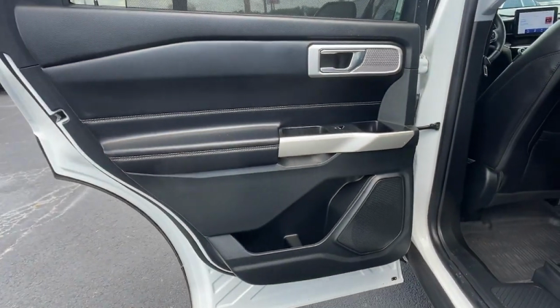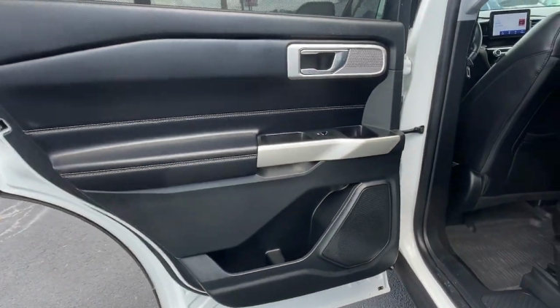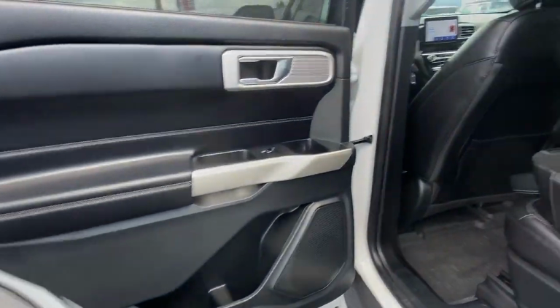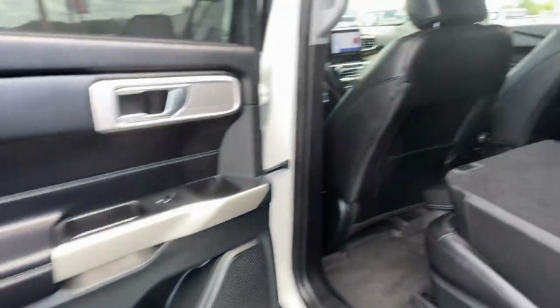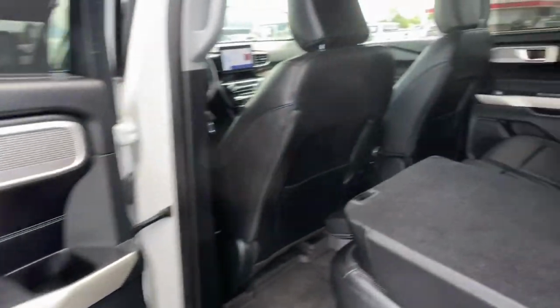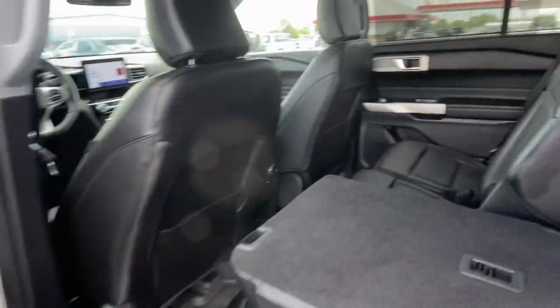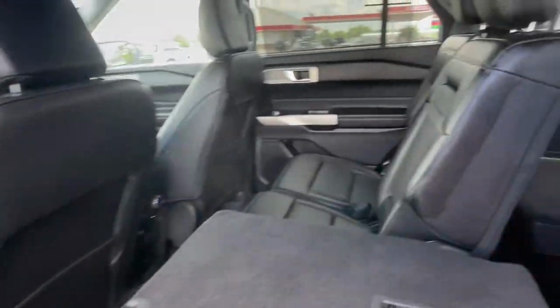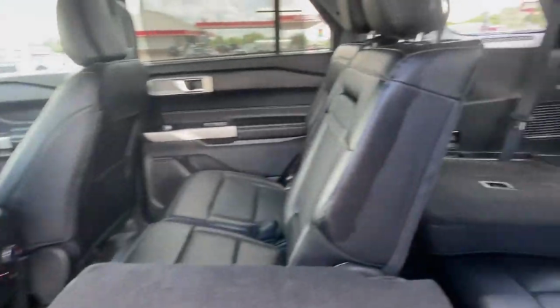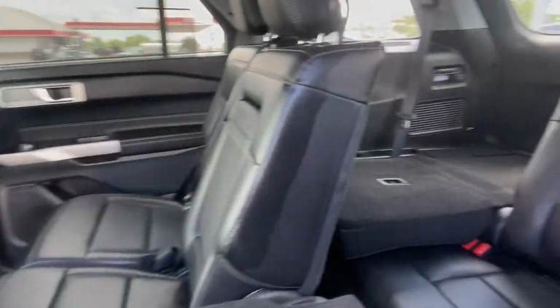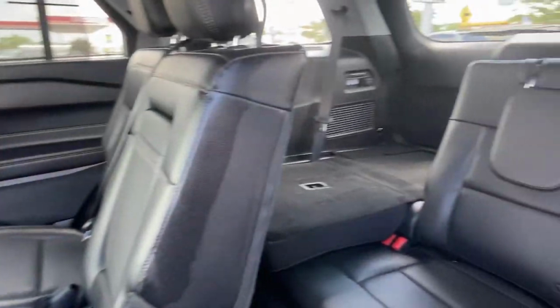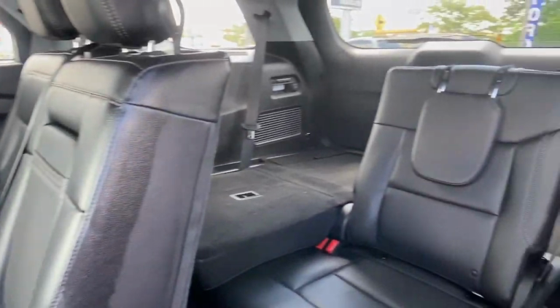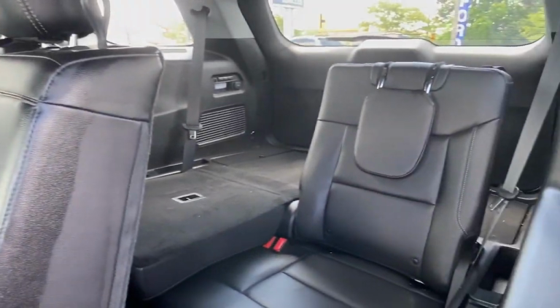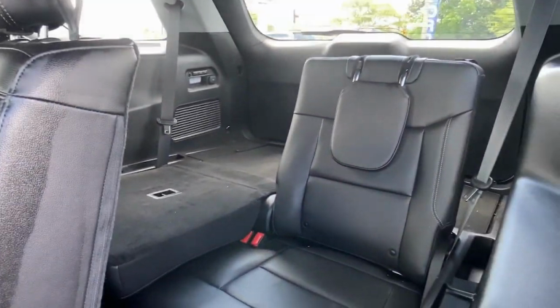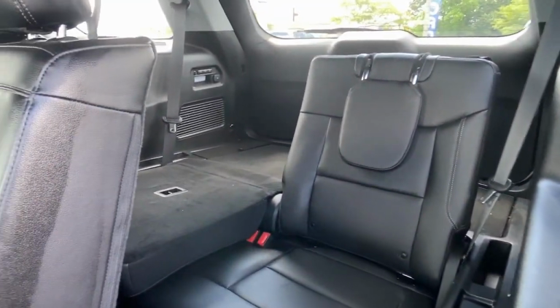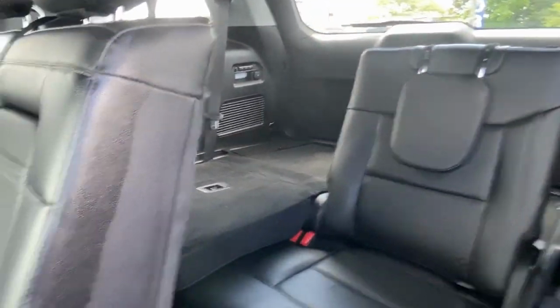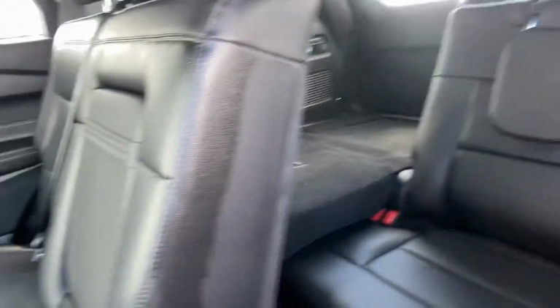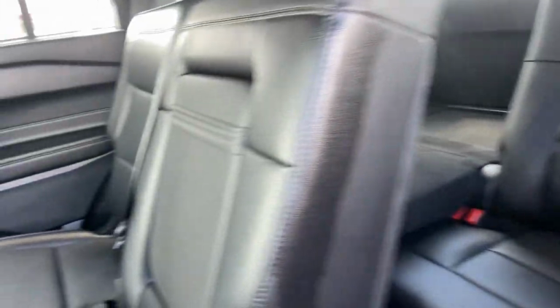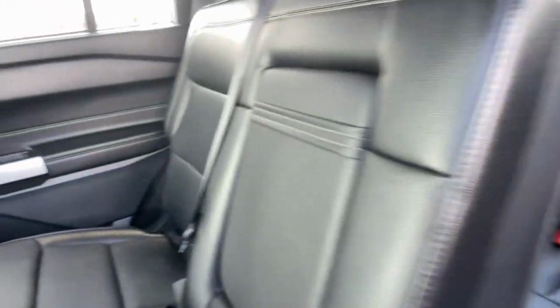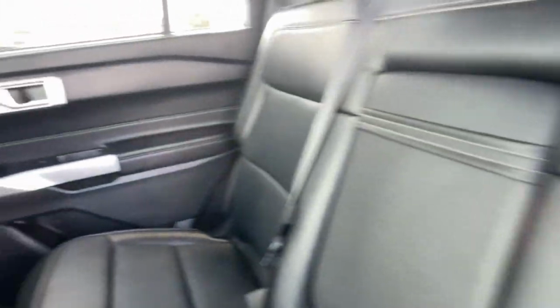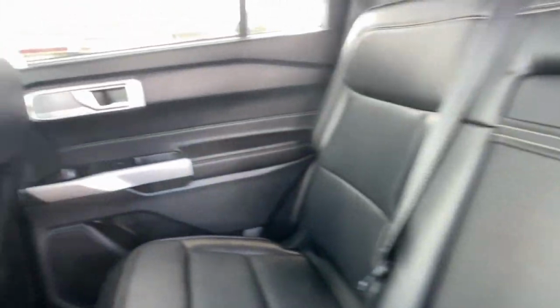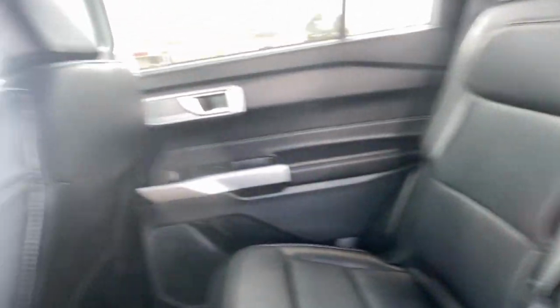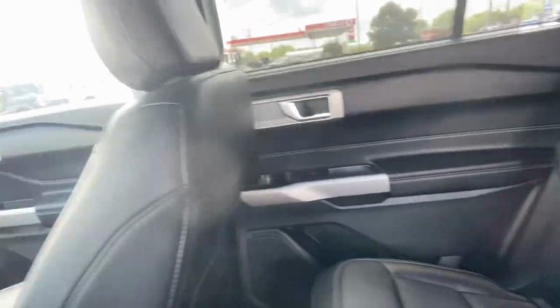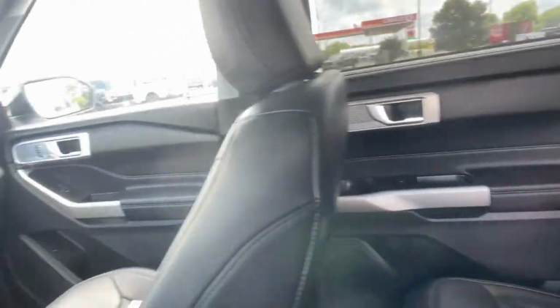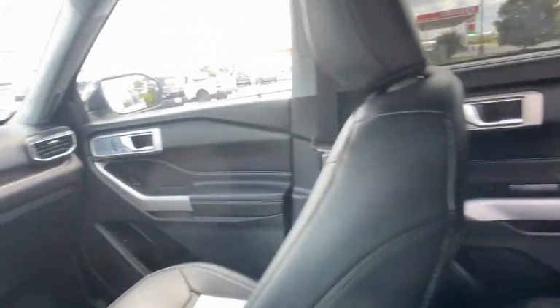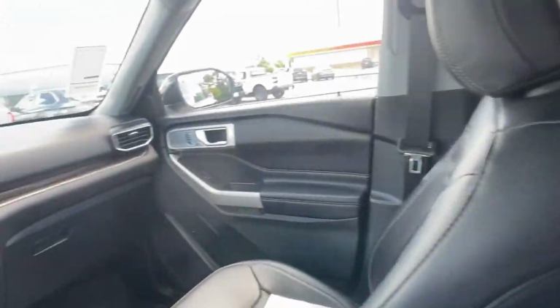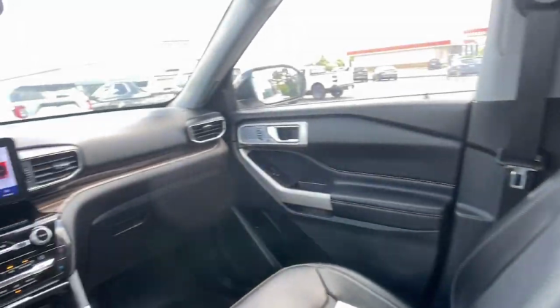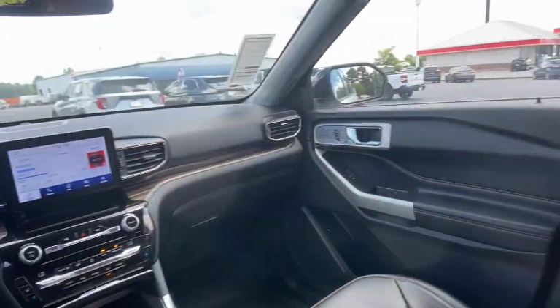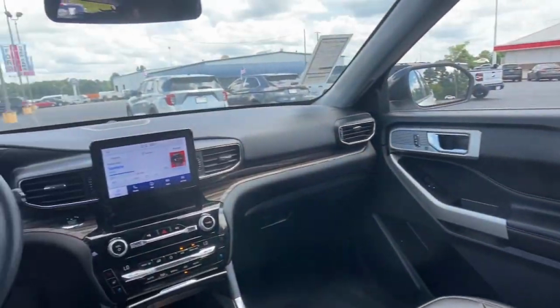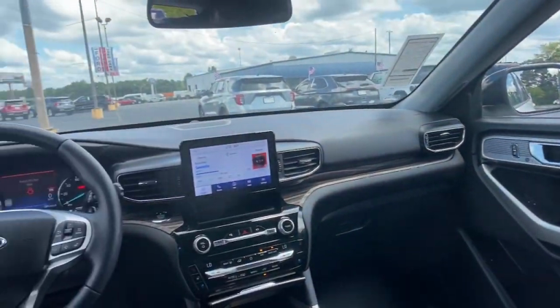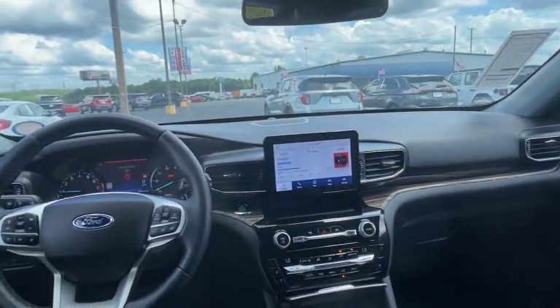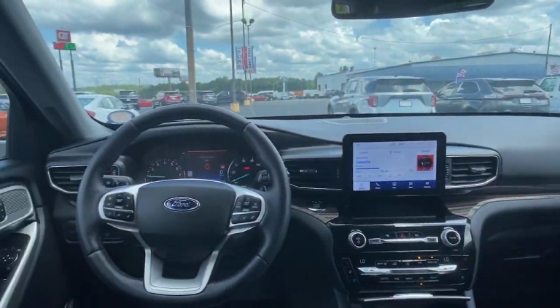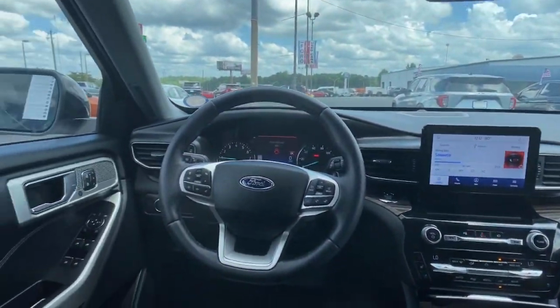Lane centering assist, third row seat, heated driver seat, navigation system, premium sound system.